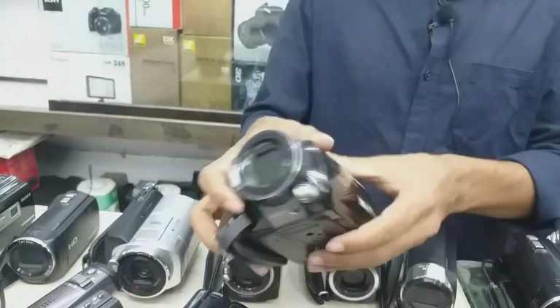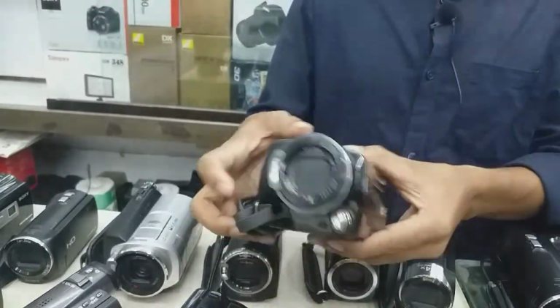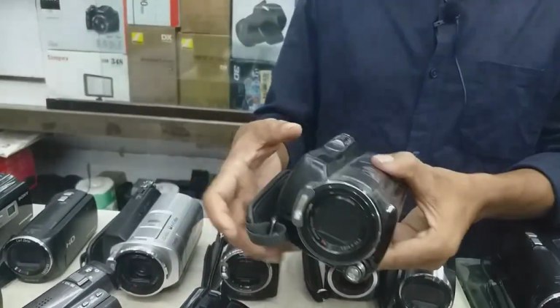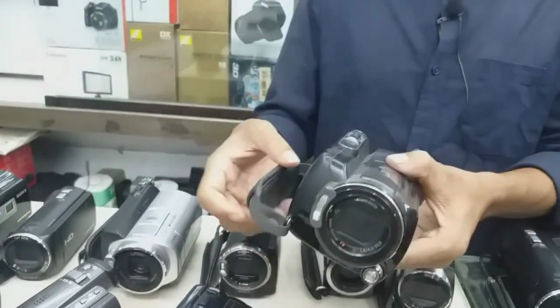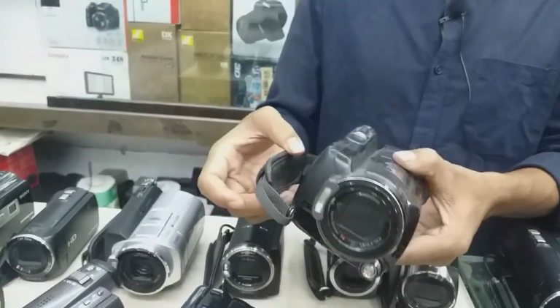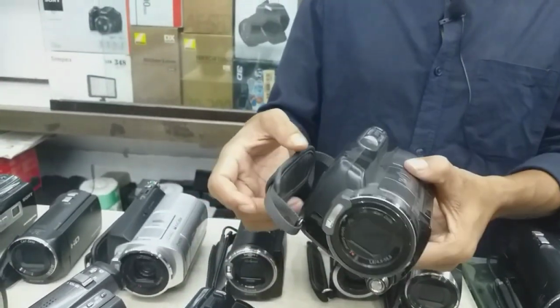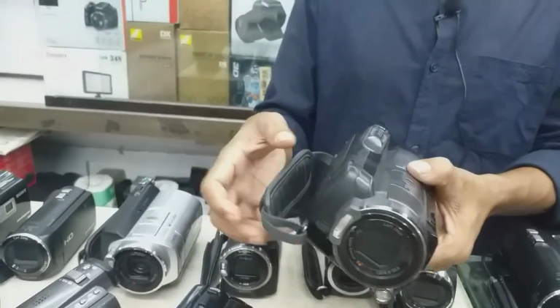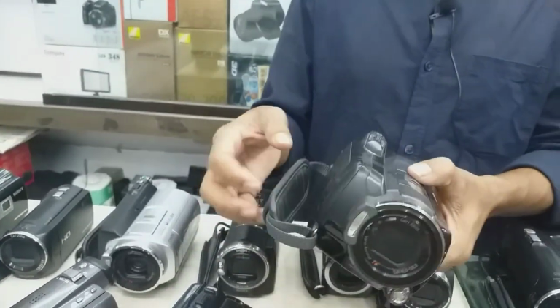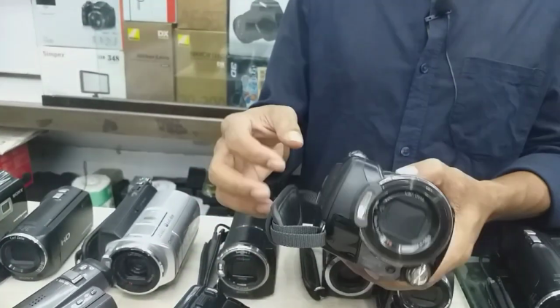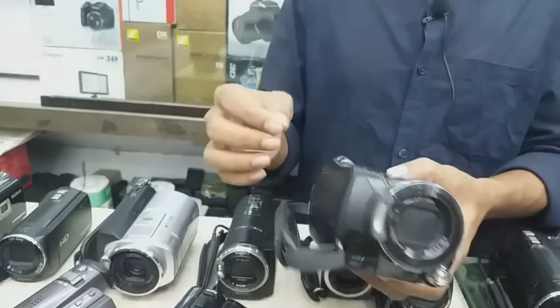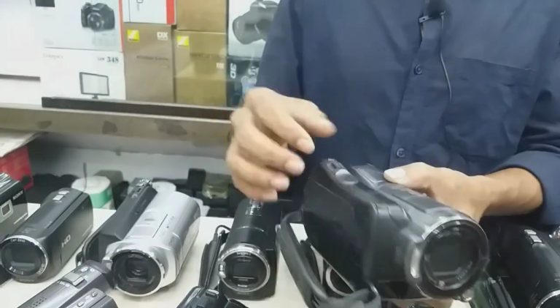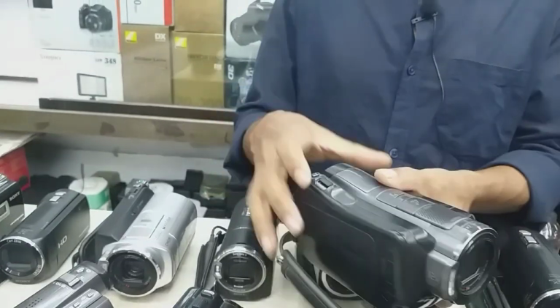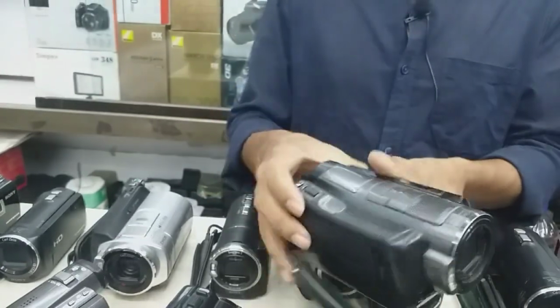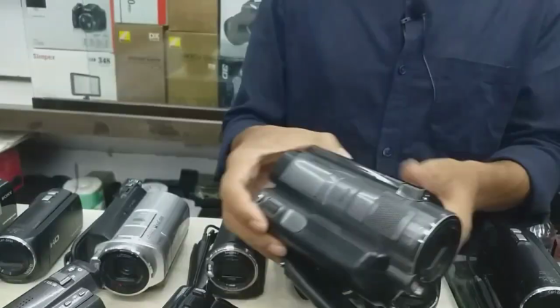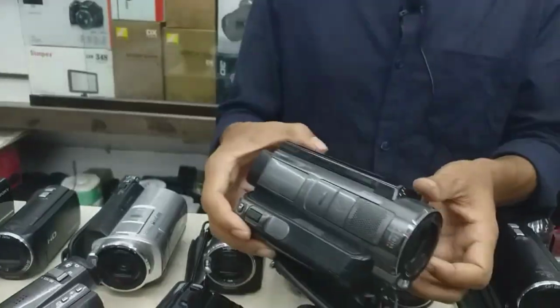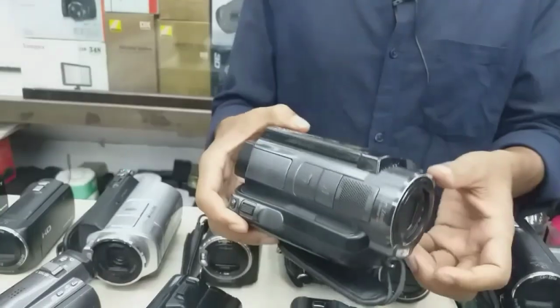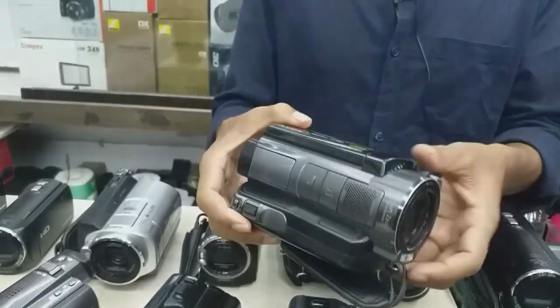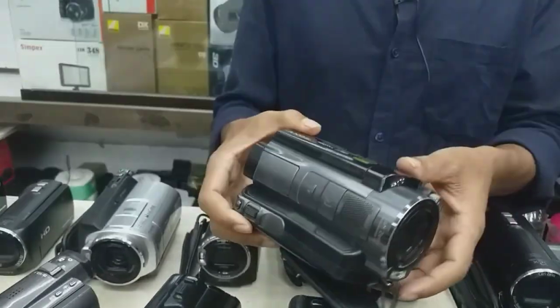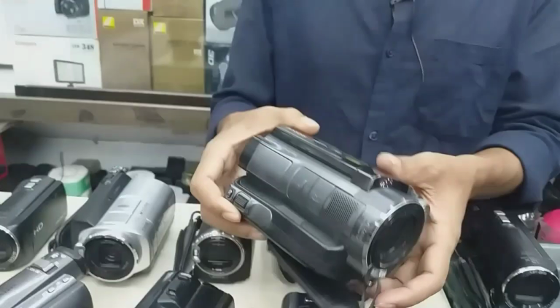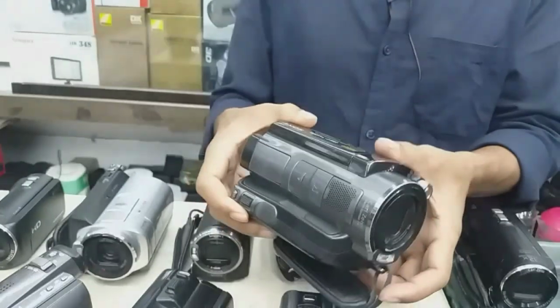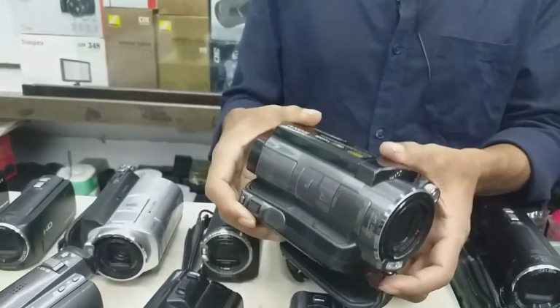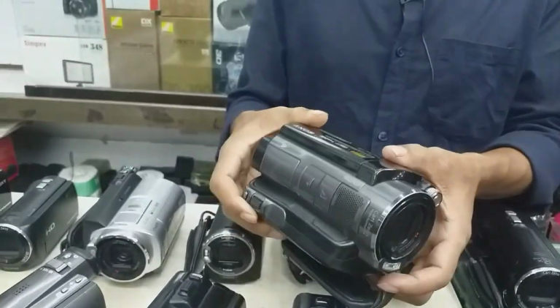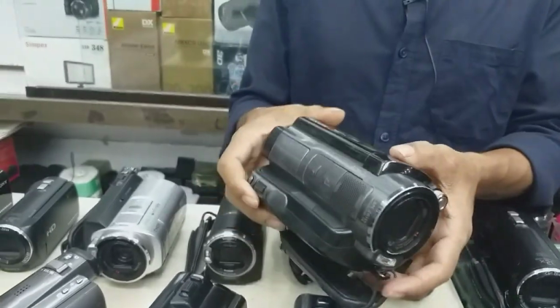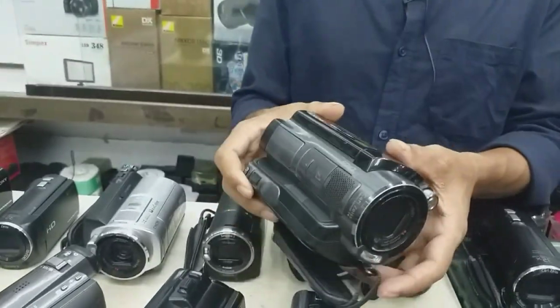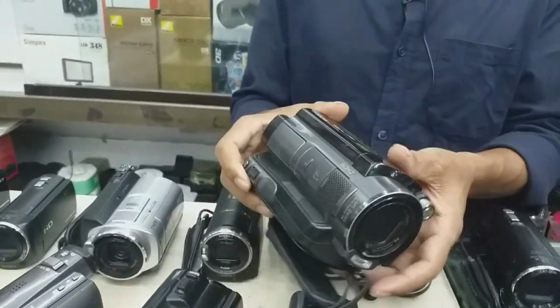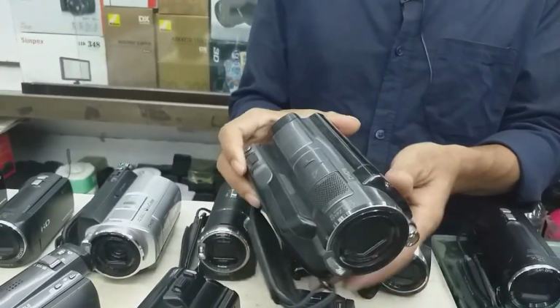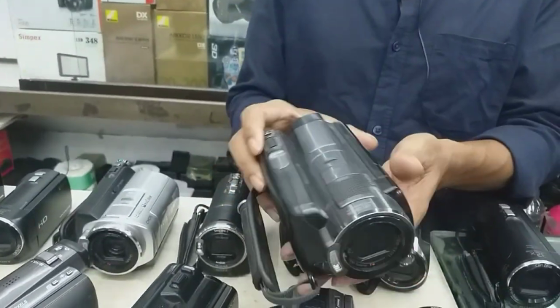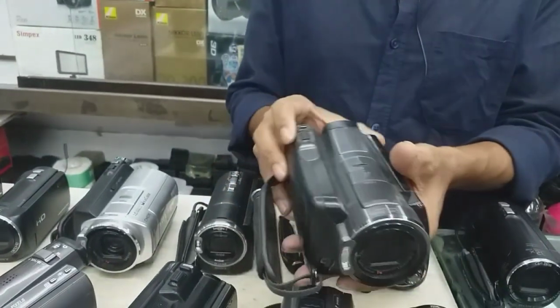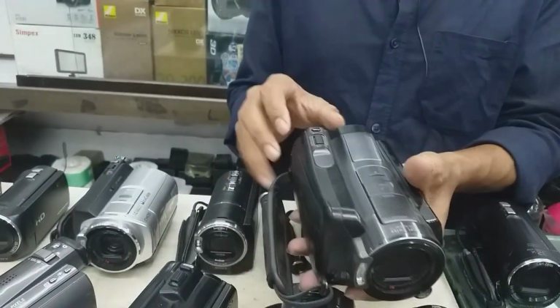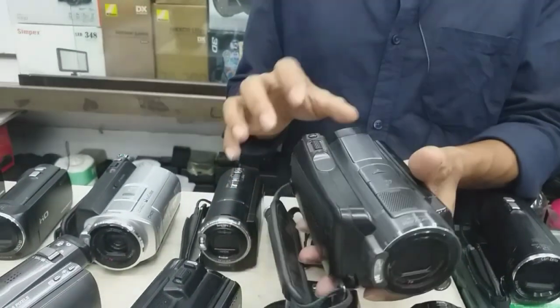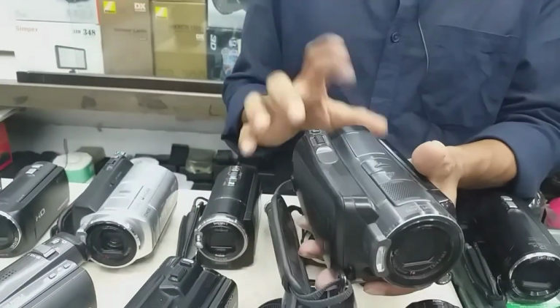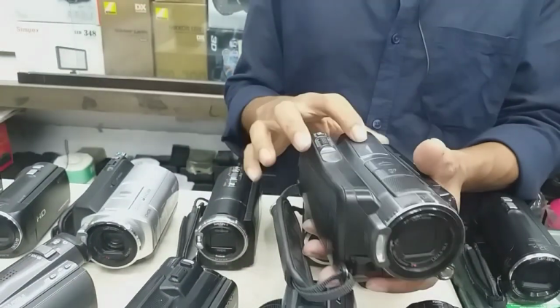It is a very professional camera. We are actually very professional, but I am still getting familiar with the camera.